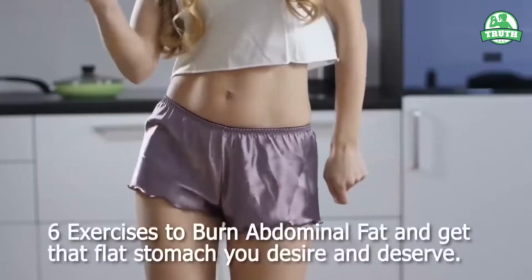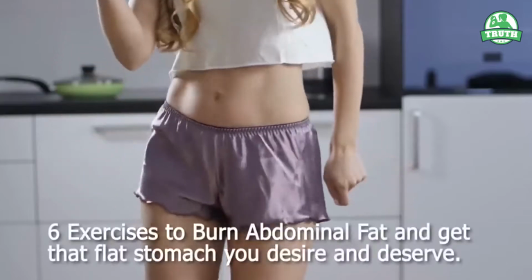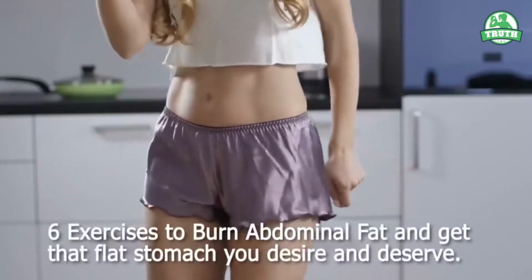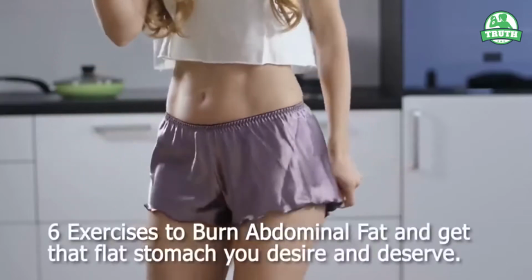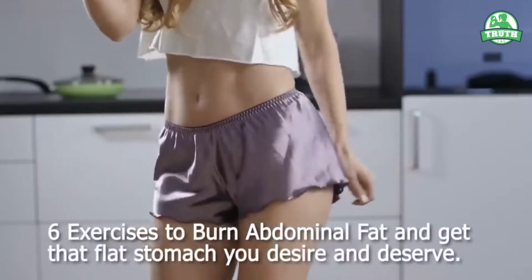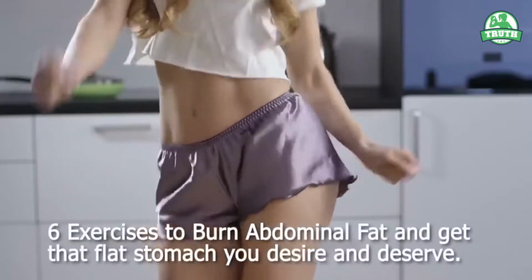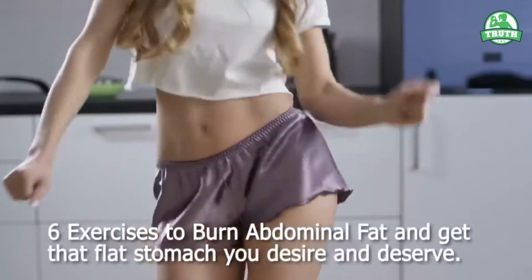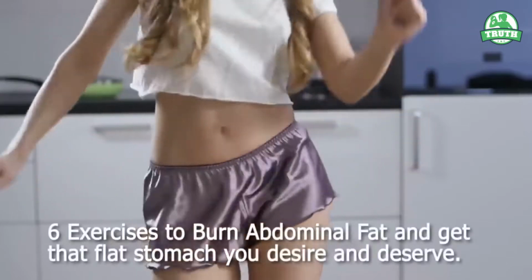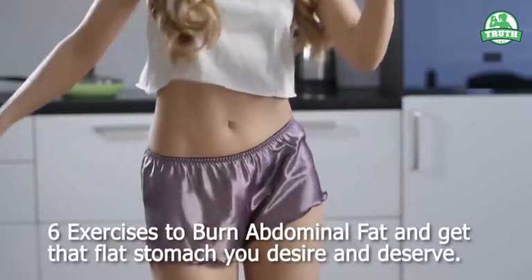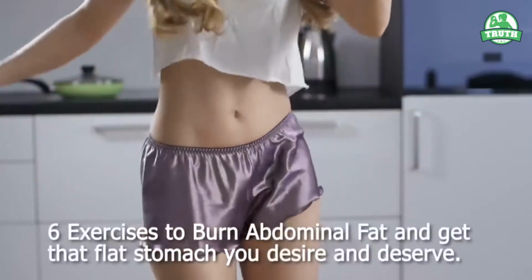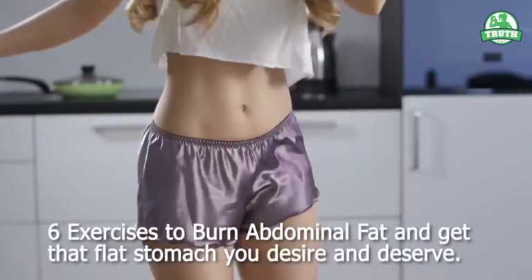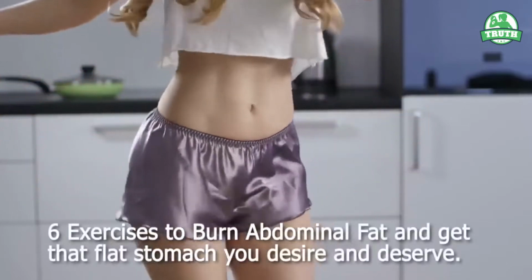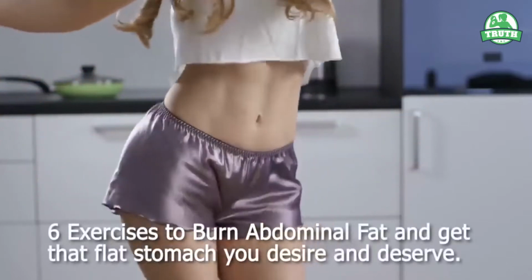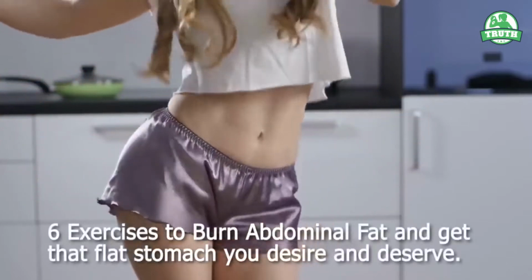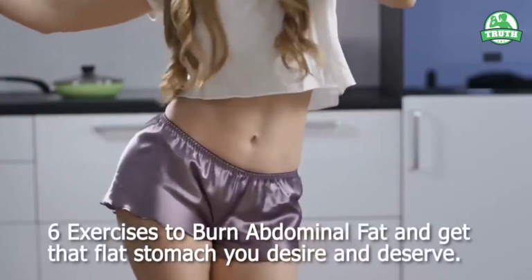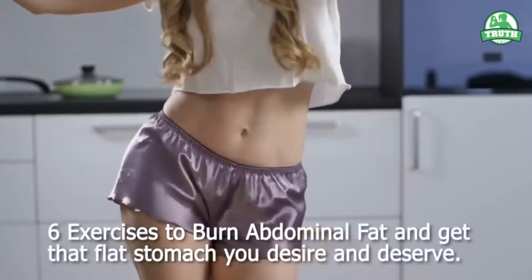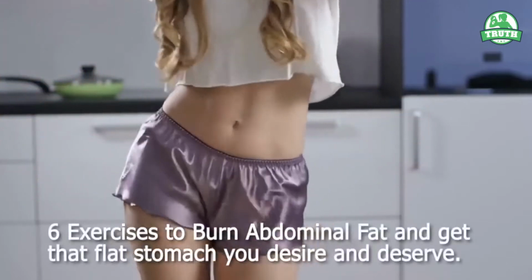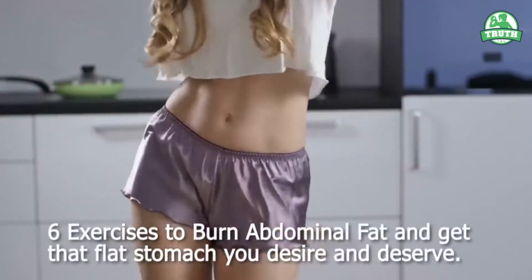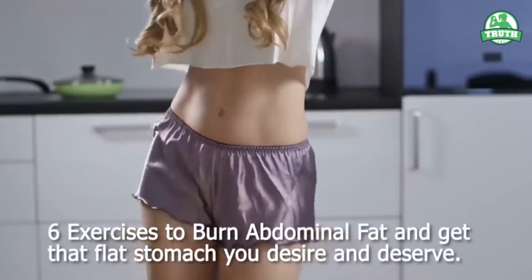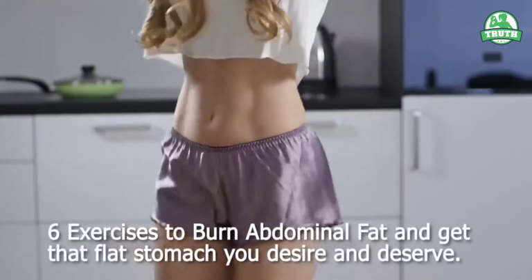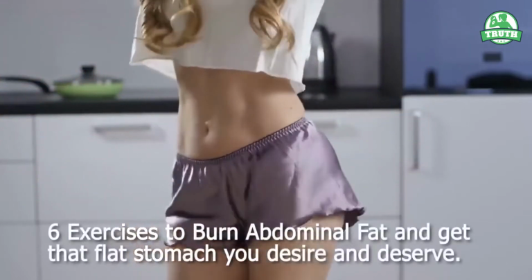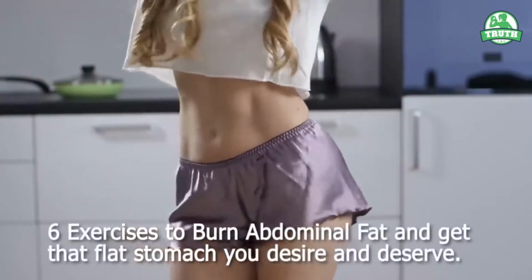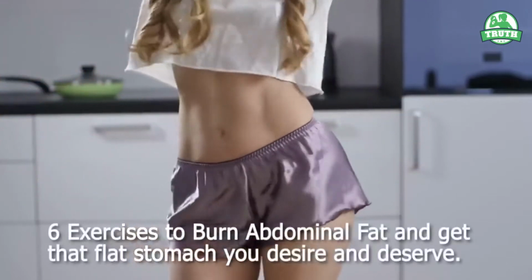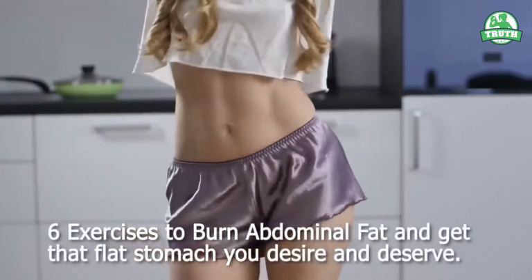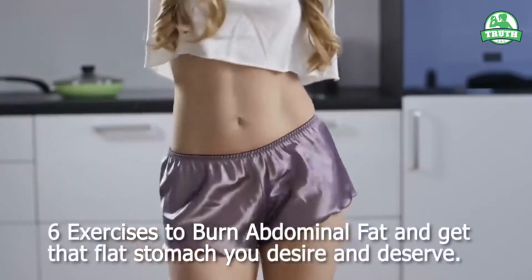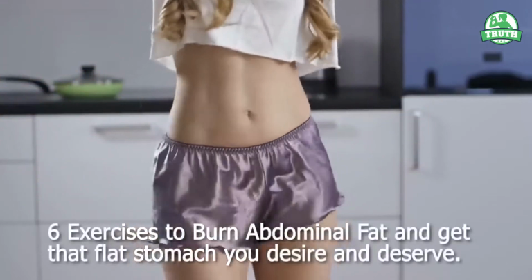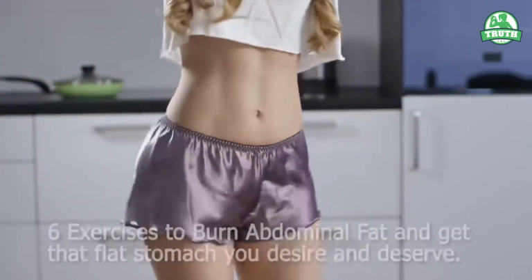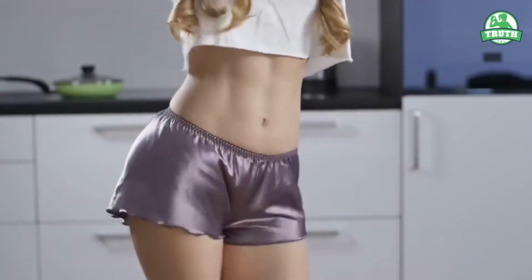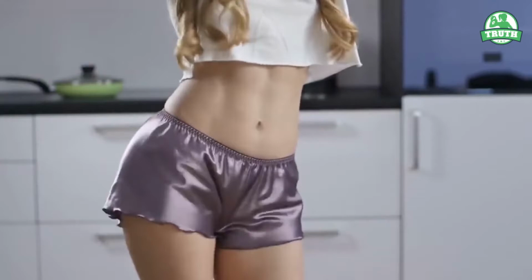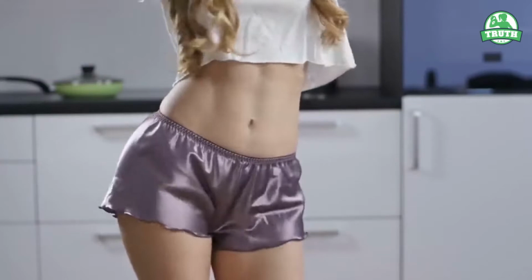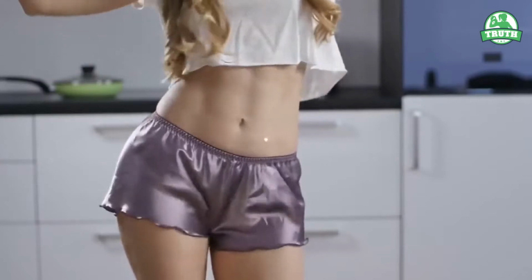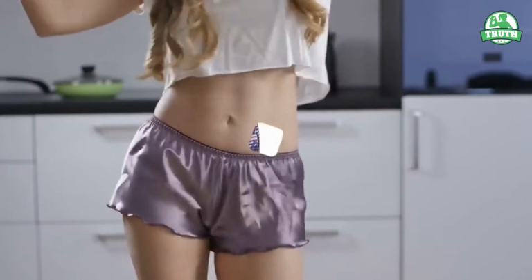6 Exercises to Burn Abdominal Fat and Get That Flat Stomach You Desire and Deserve.